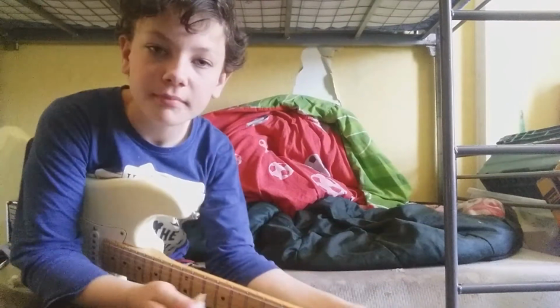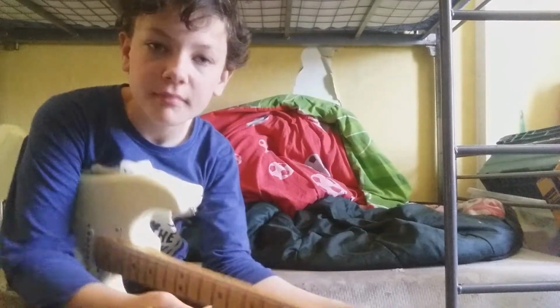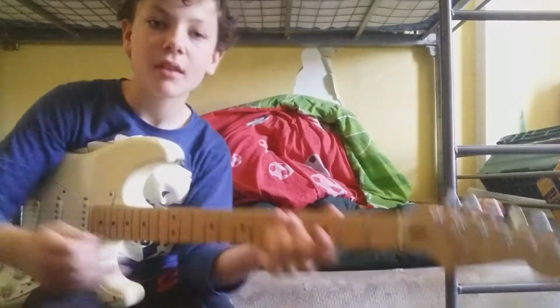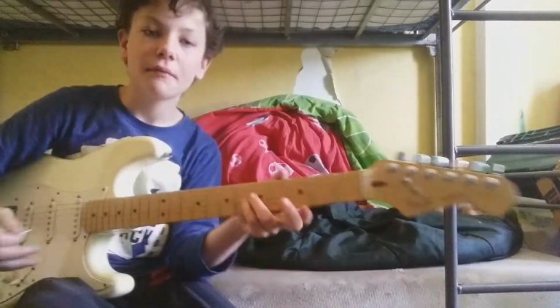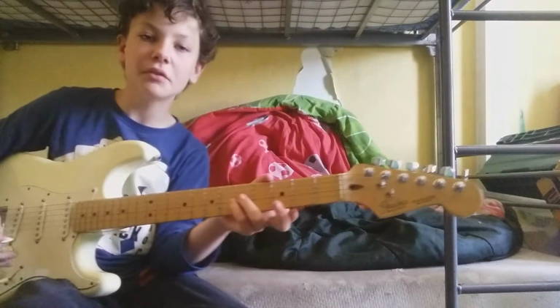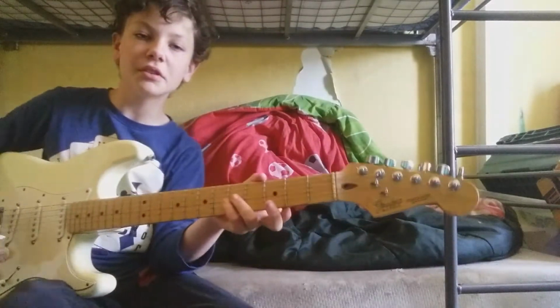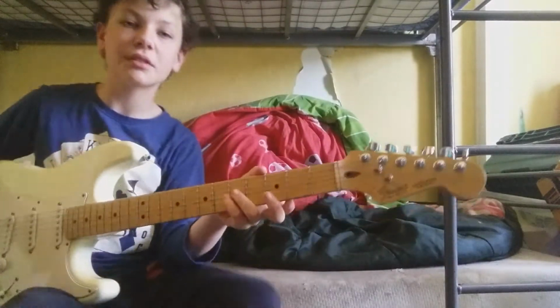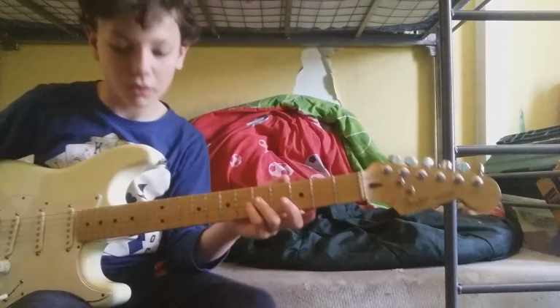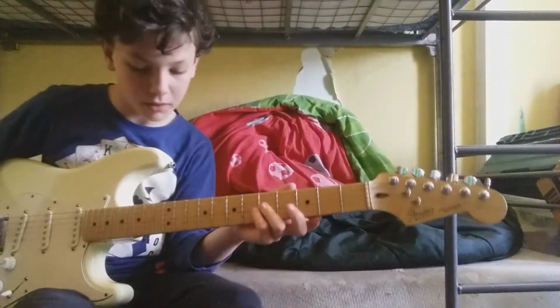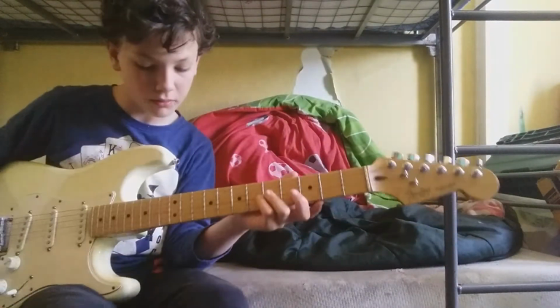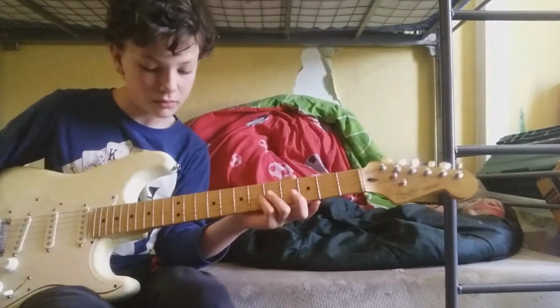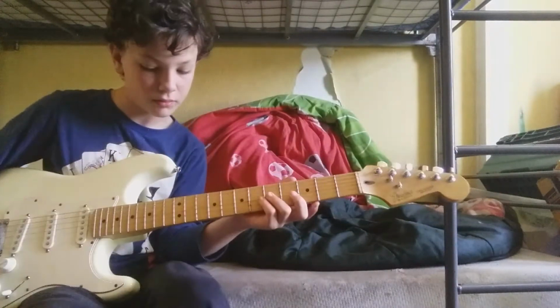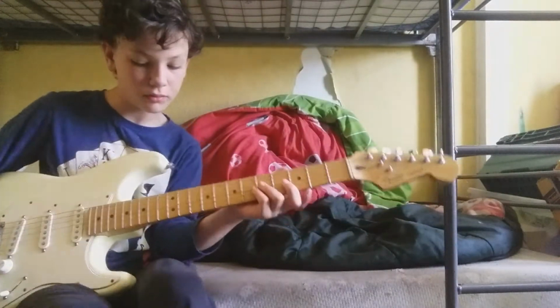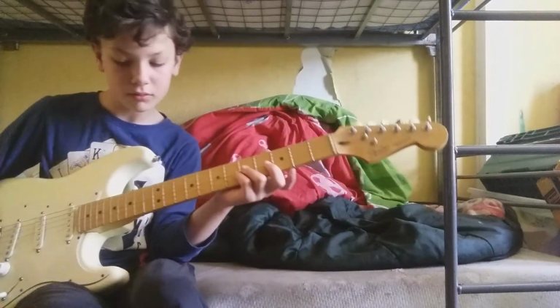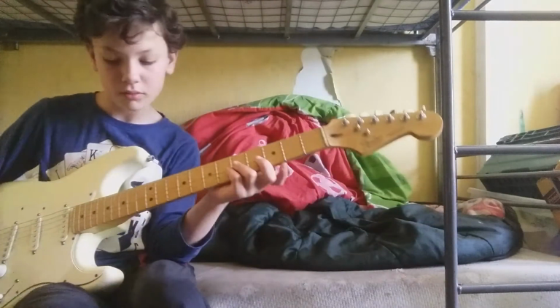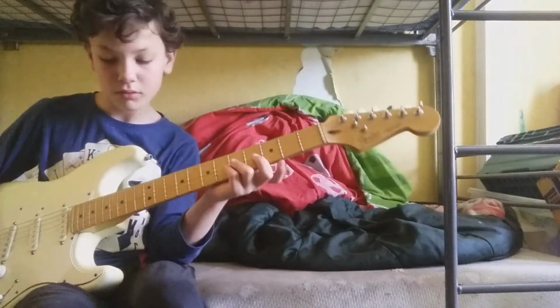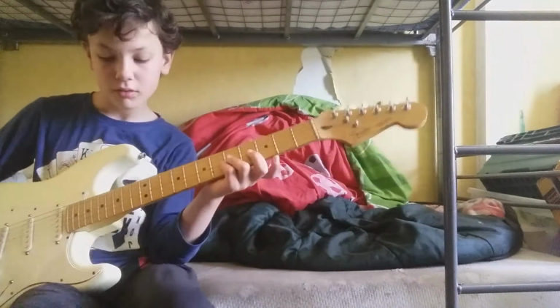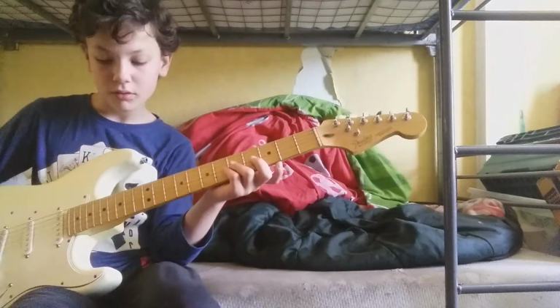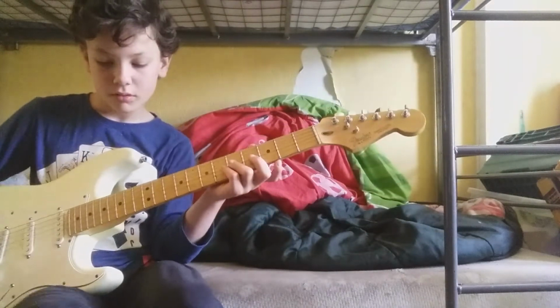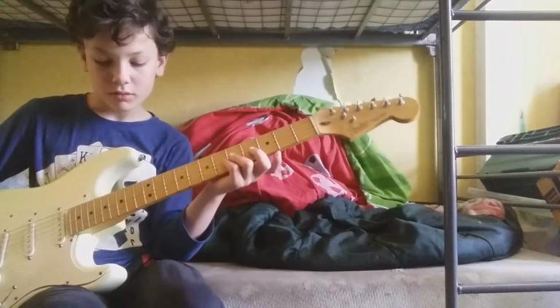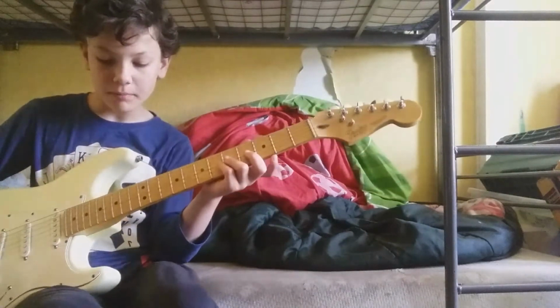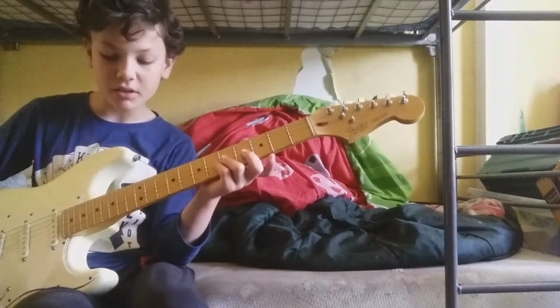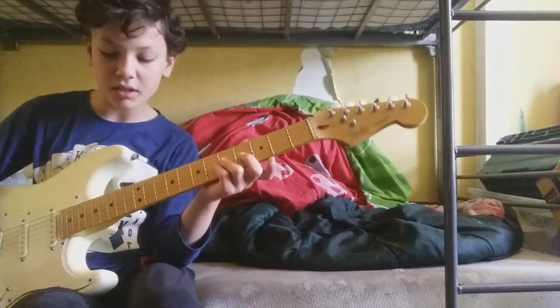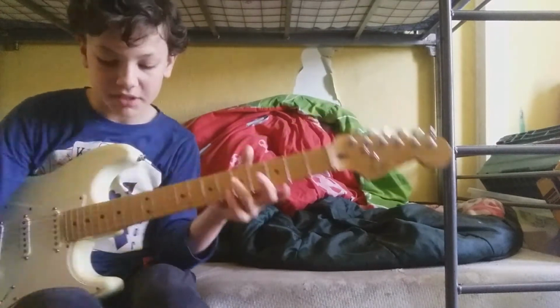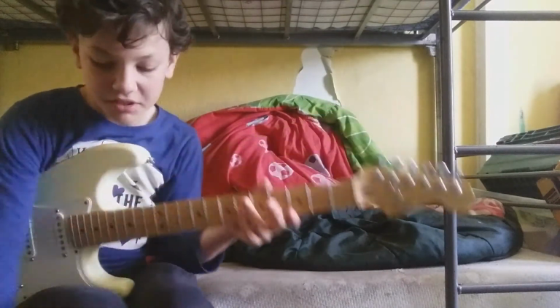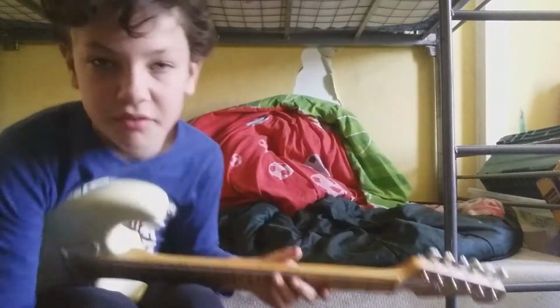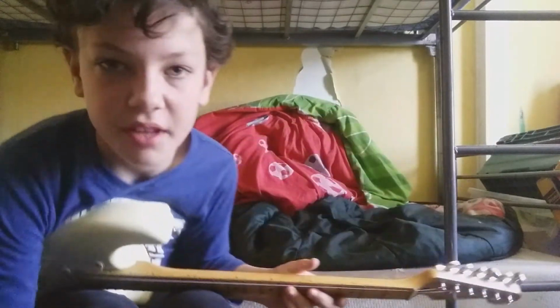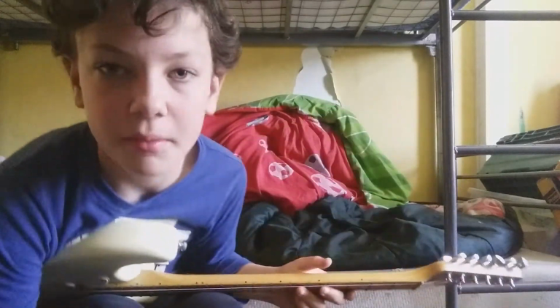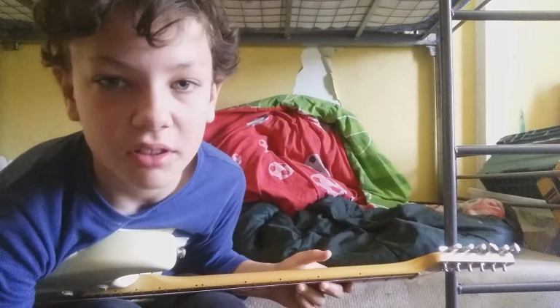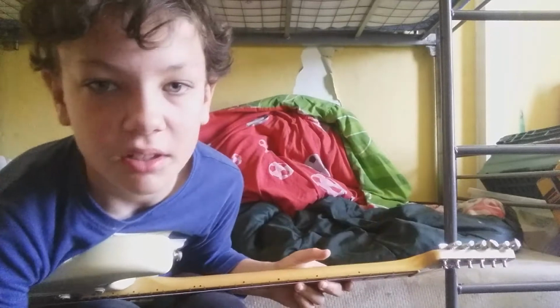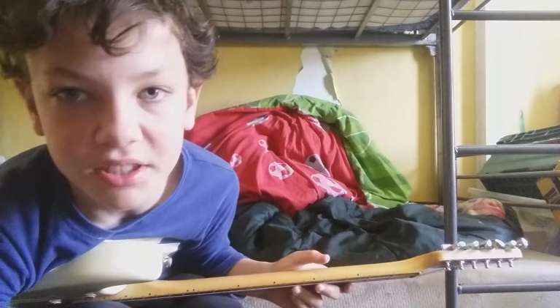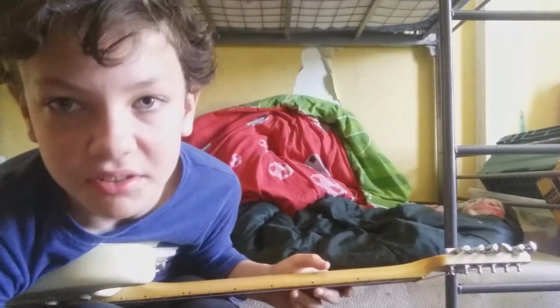So for this tutorial, I'm really going to be teaching you the main riff — I'm not going to be taking you through the chorus chords.